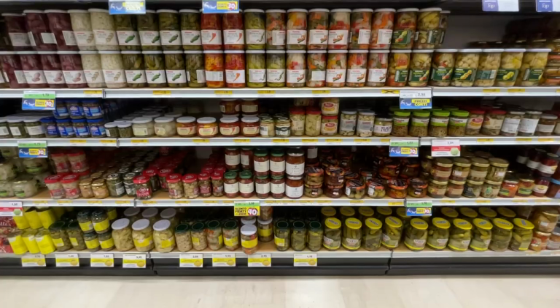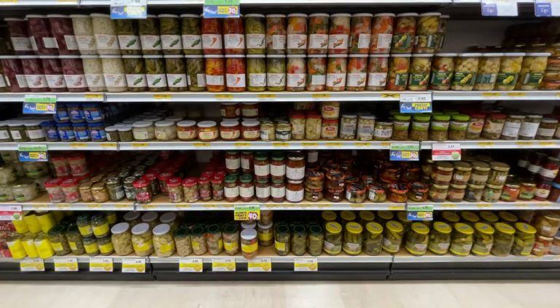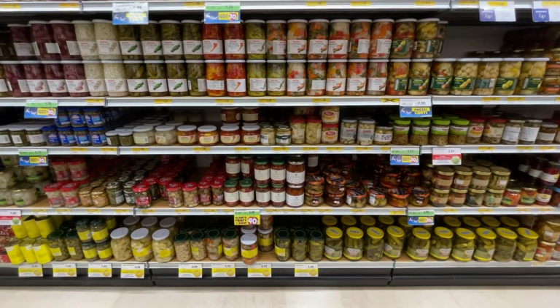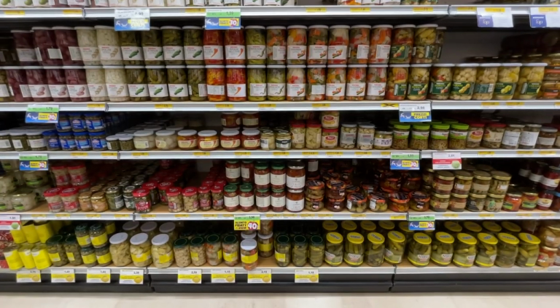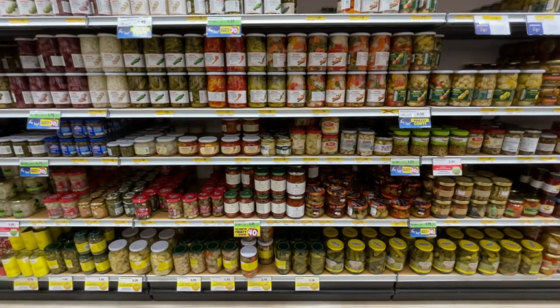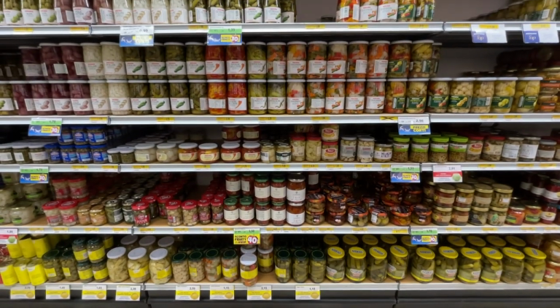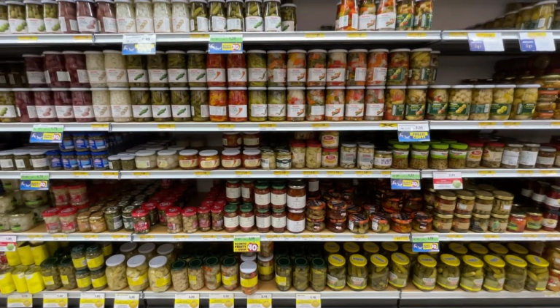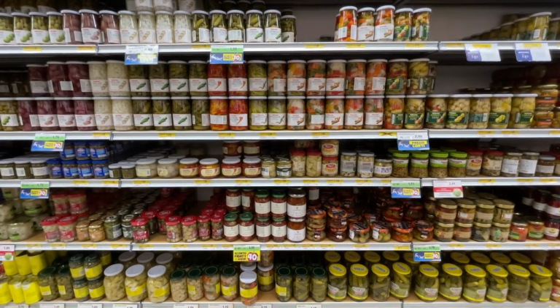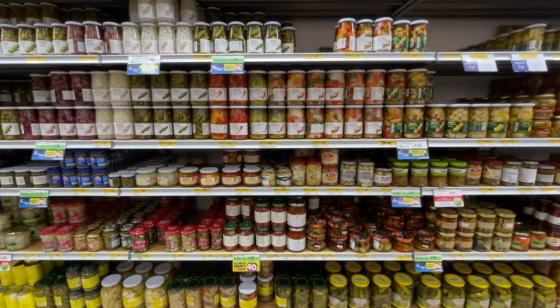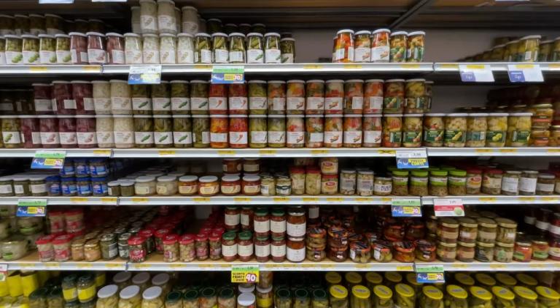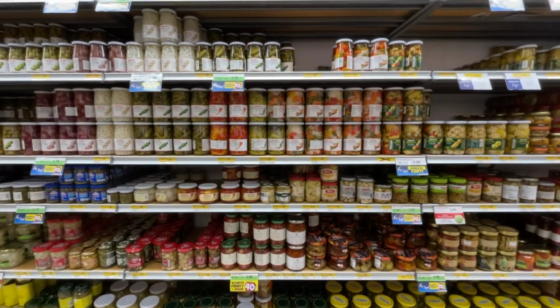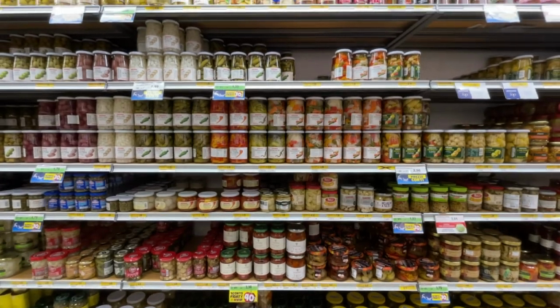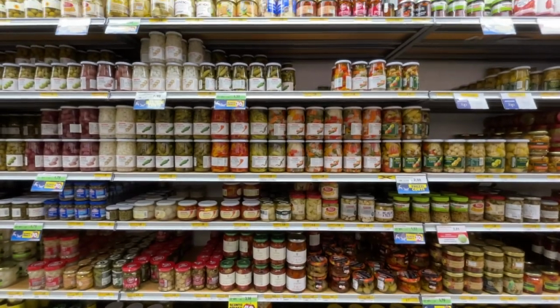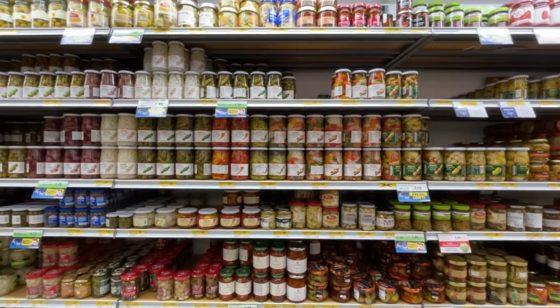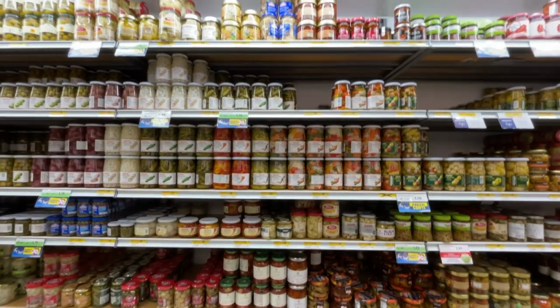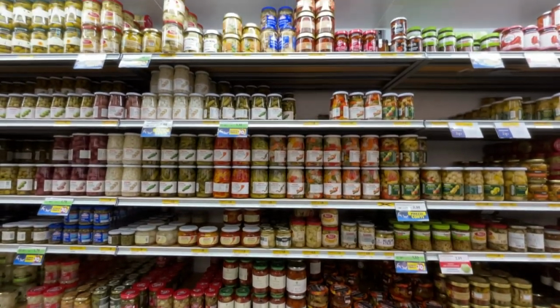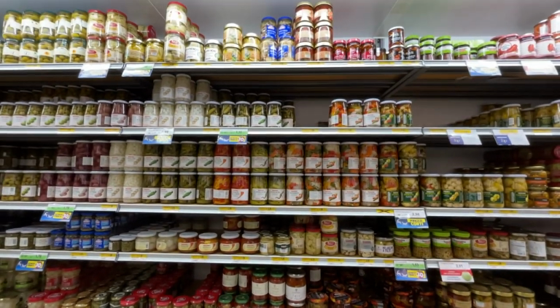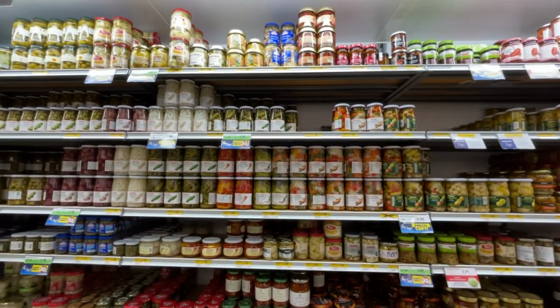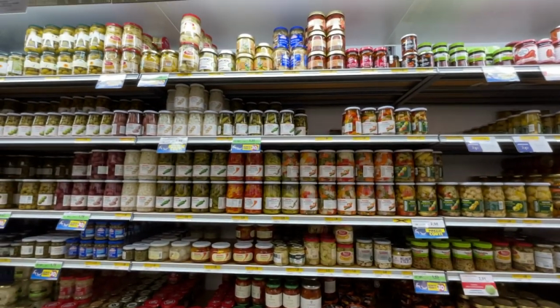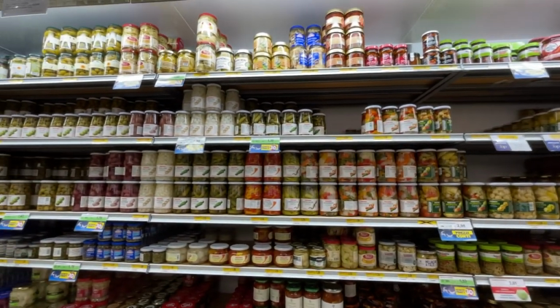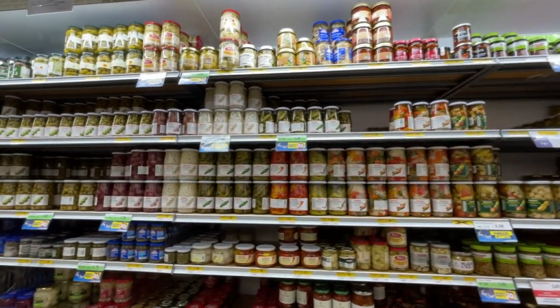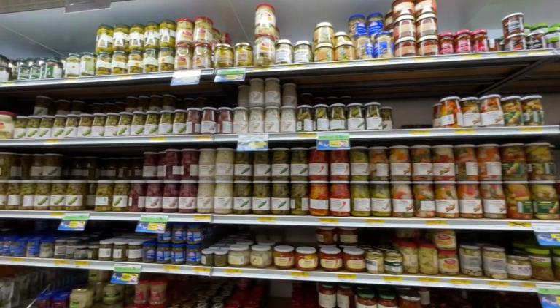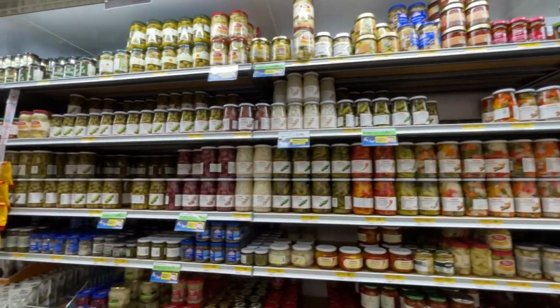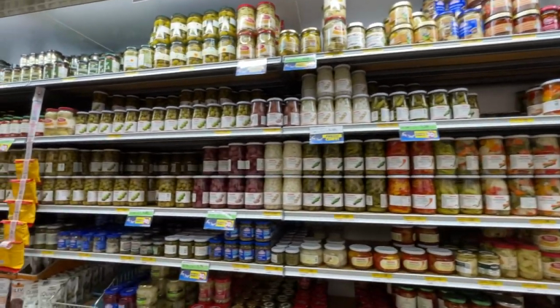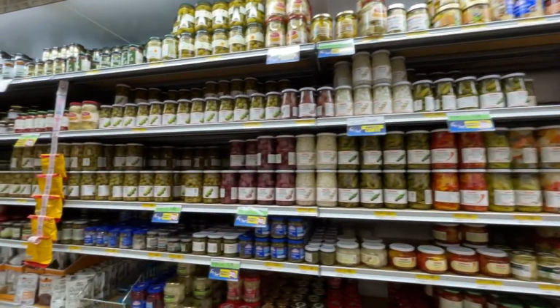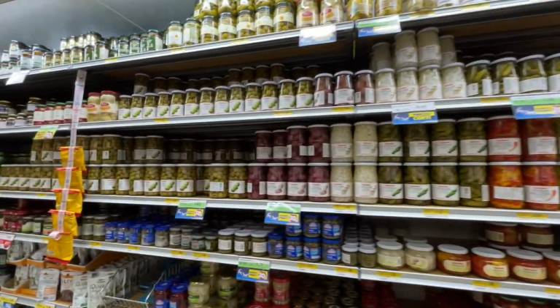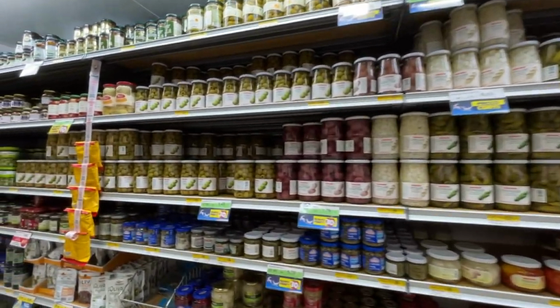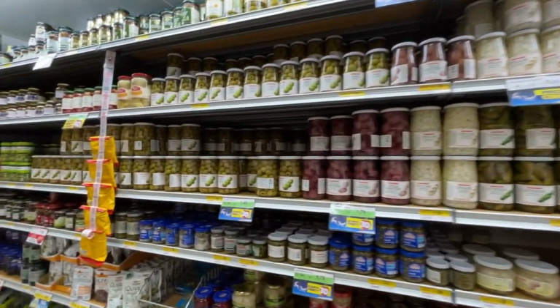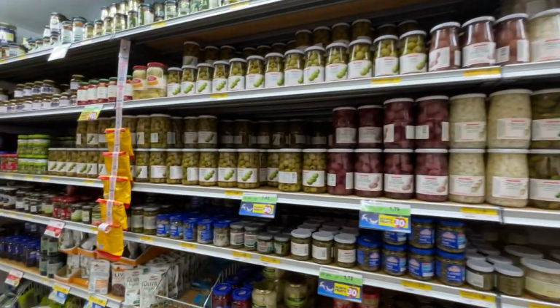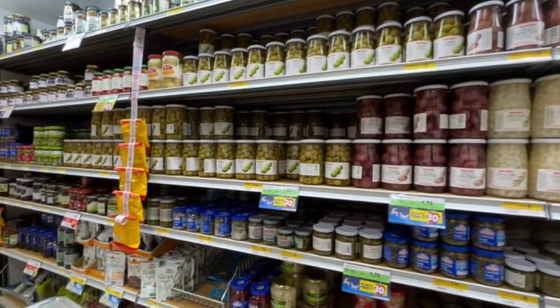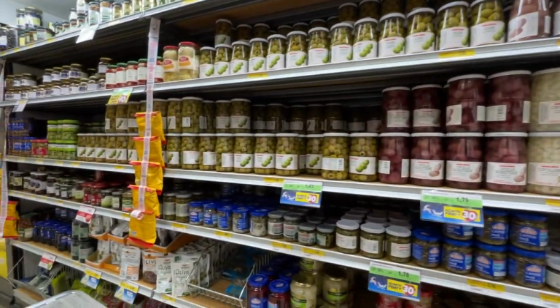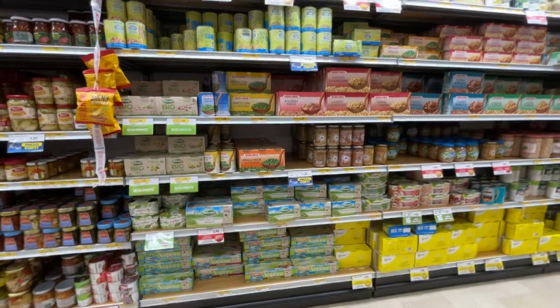Here we have the canned food aisle. Honestly, I don't have anything interesting to tell you. So just check it out, take a look.